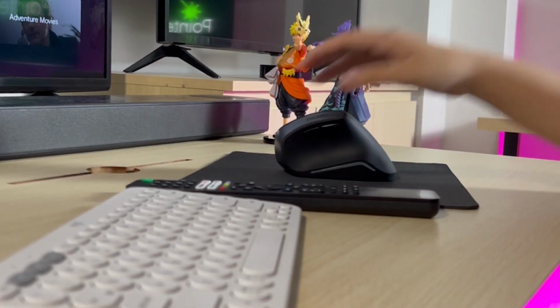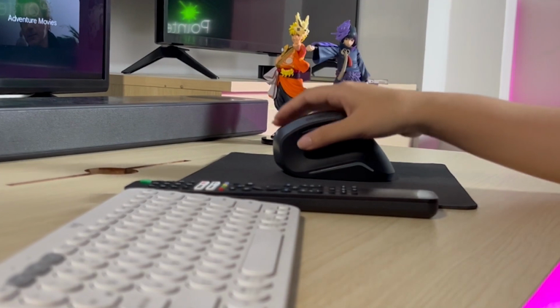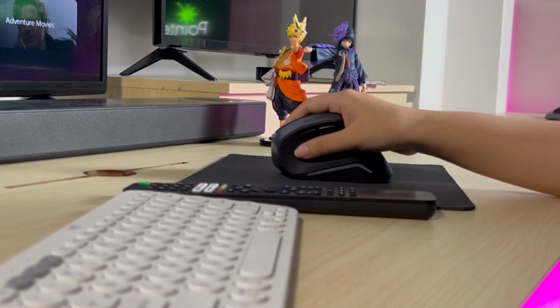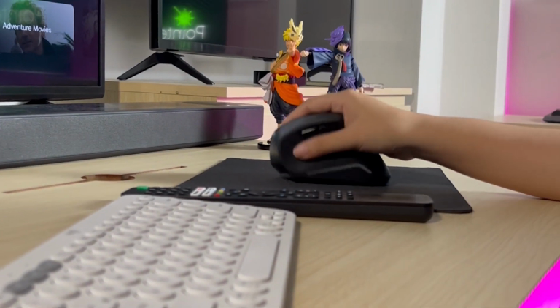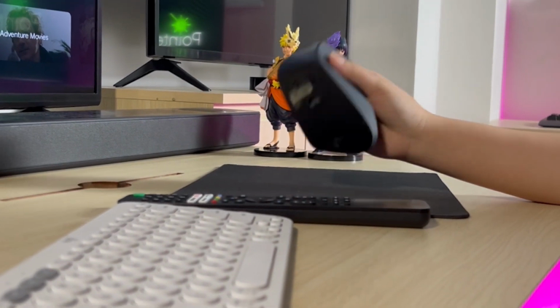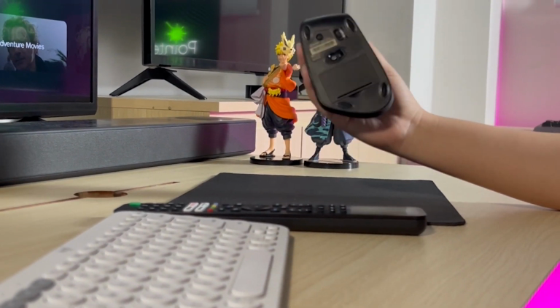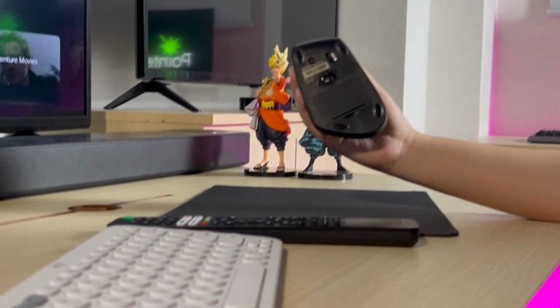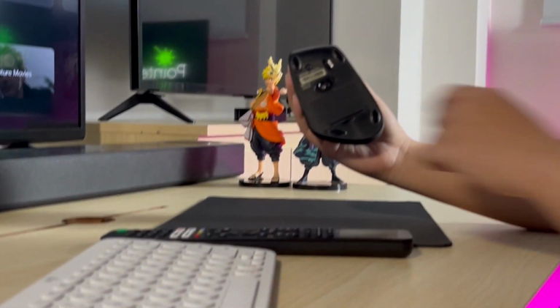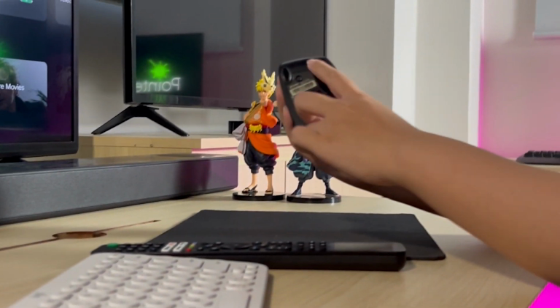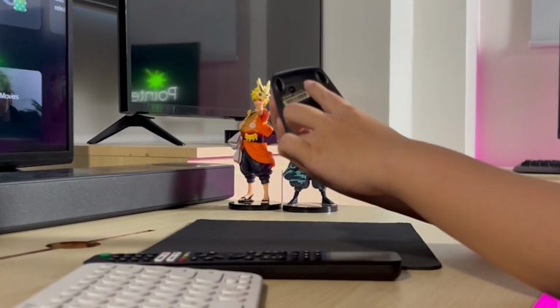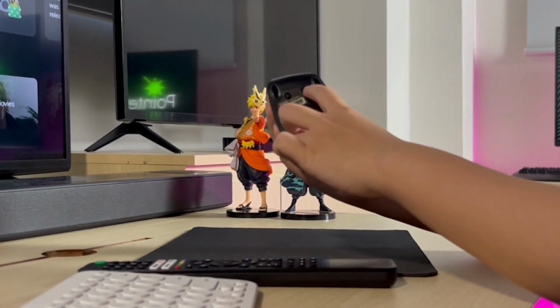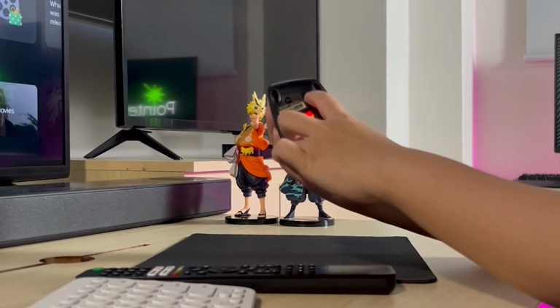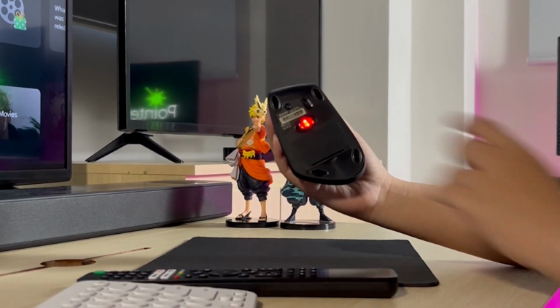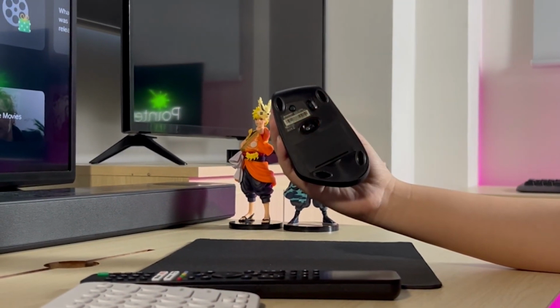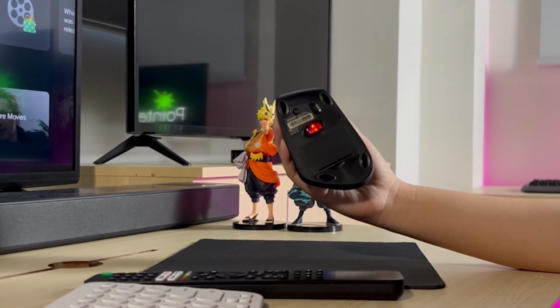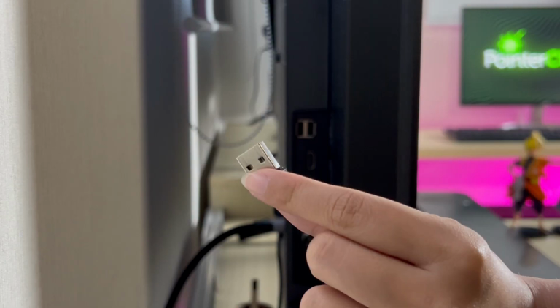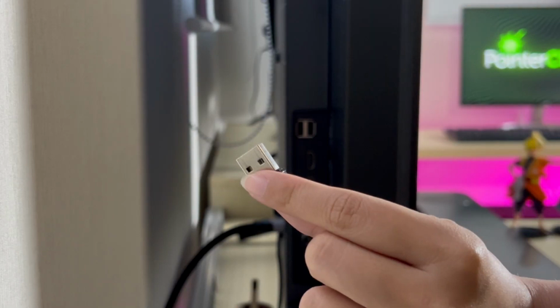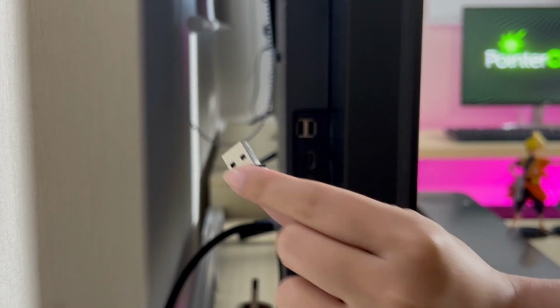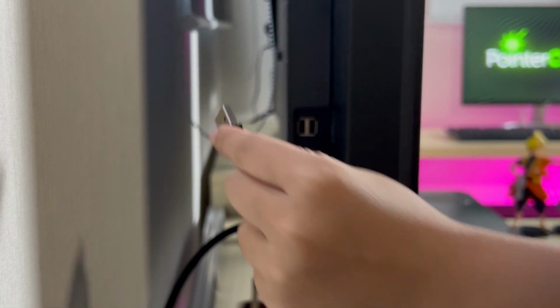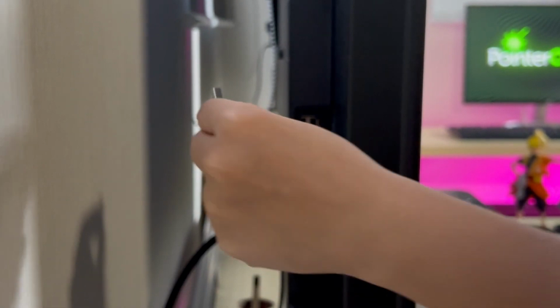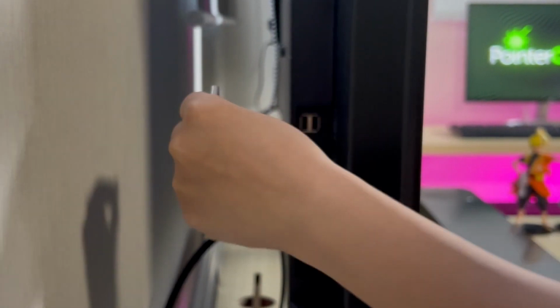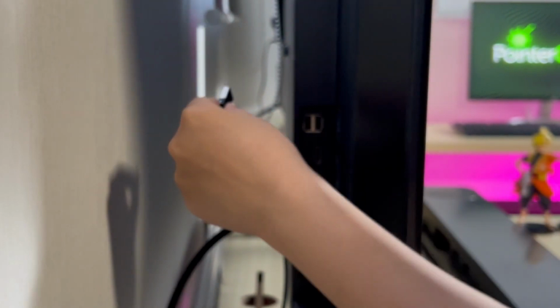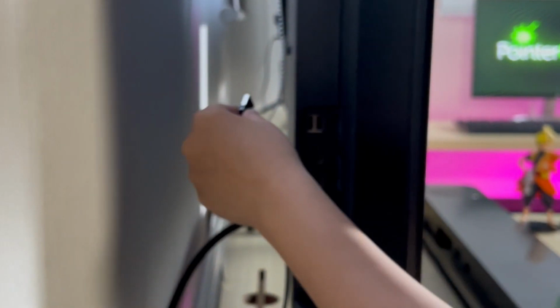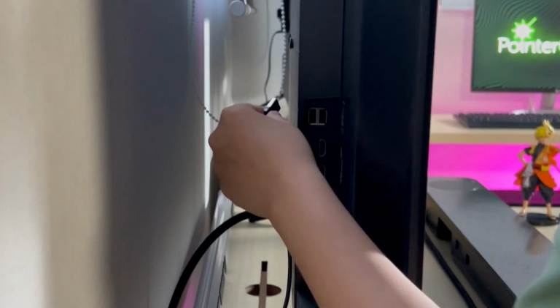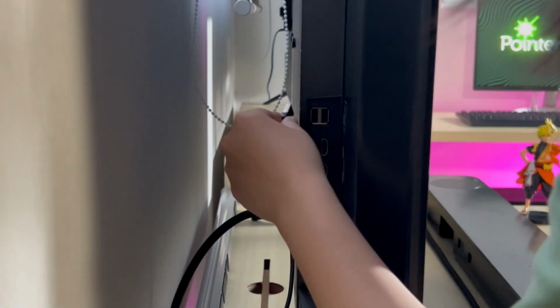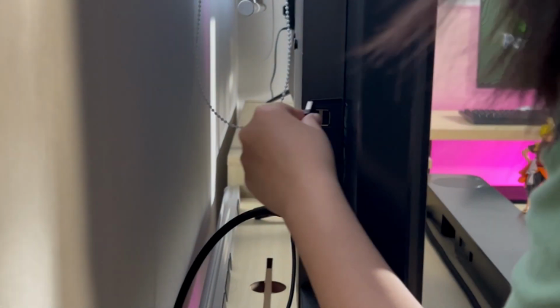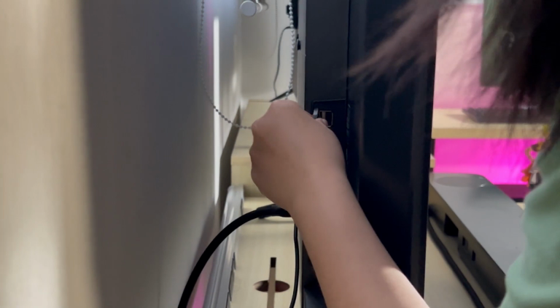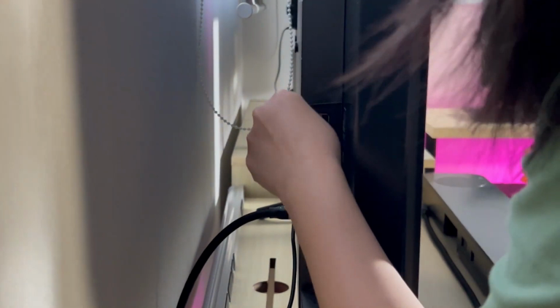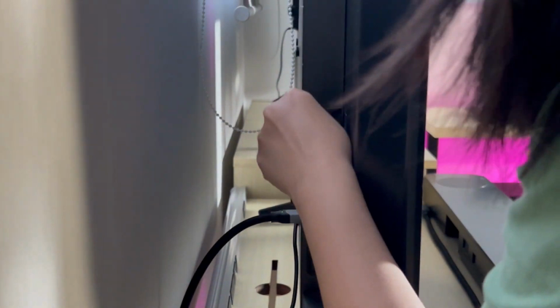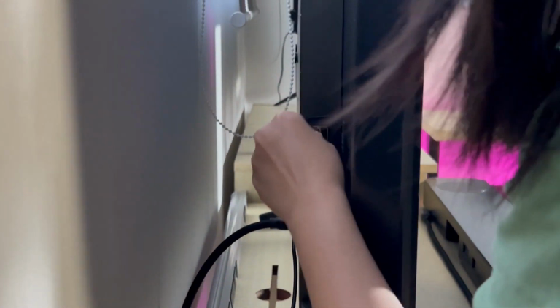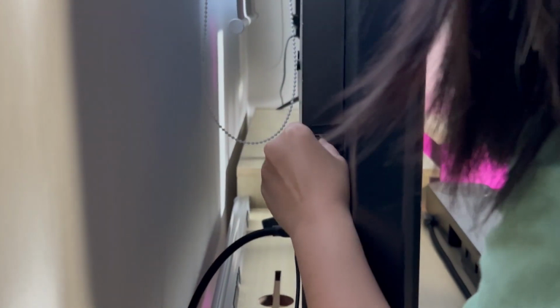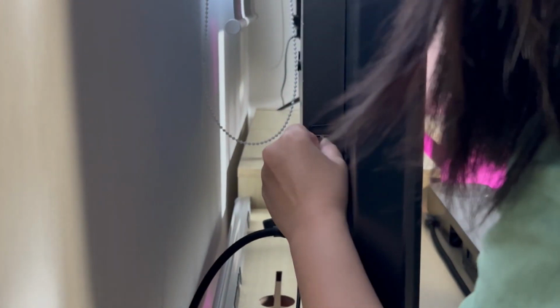With the USB RF method, pairing is straightforward. Just plug in the adapter to the USB port and turn on the mouse.